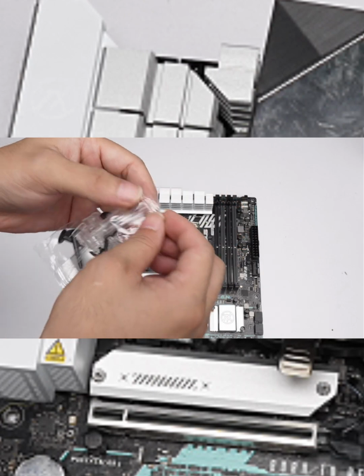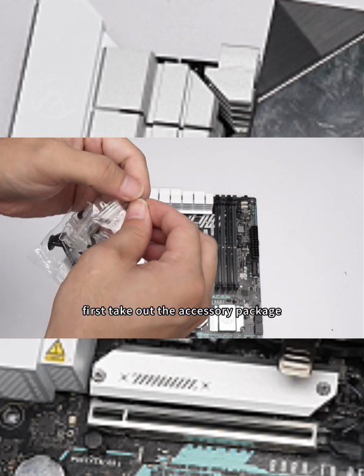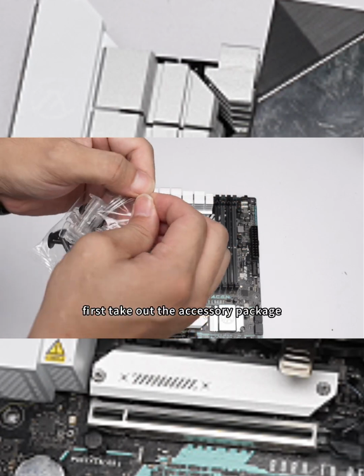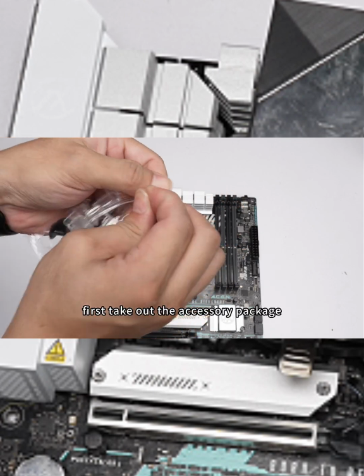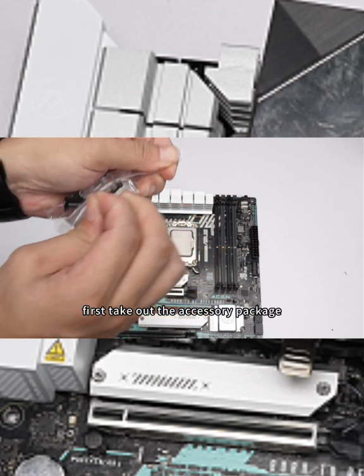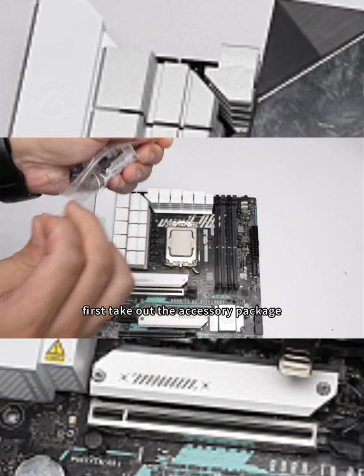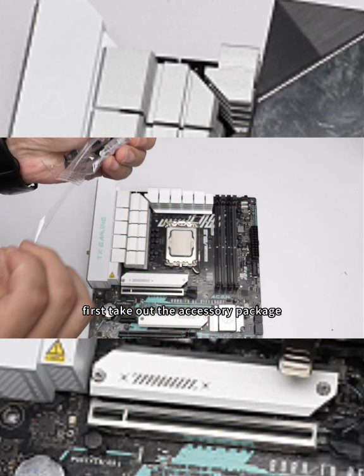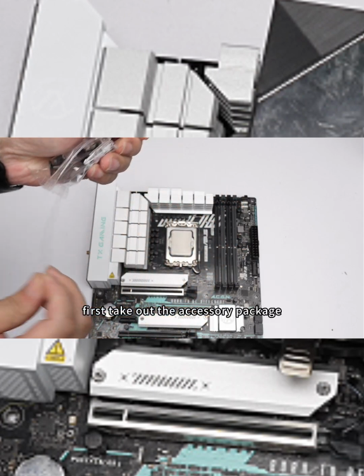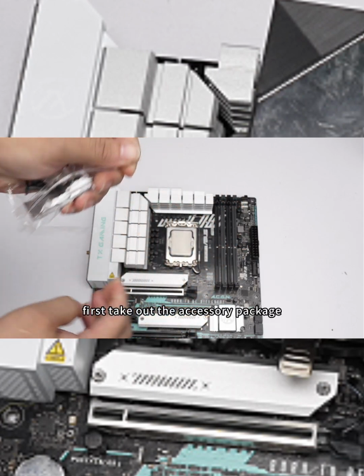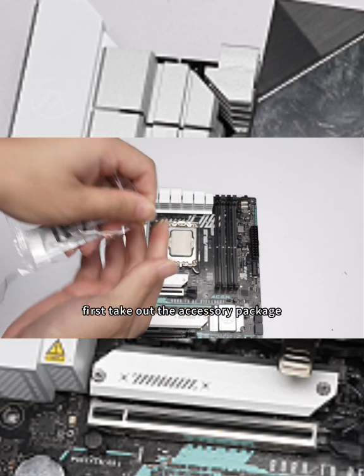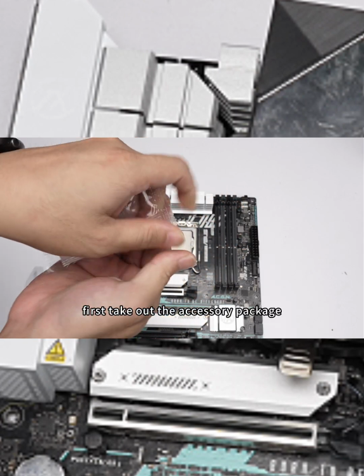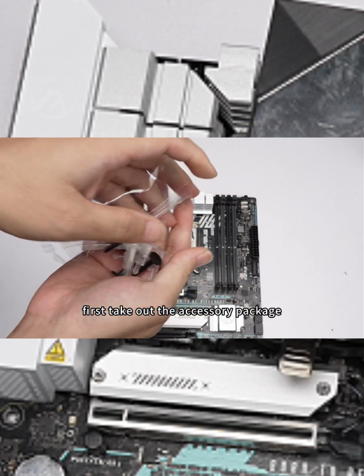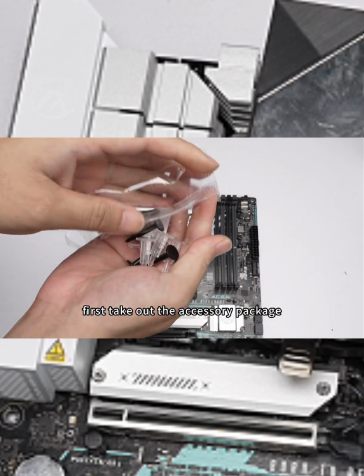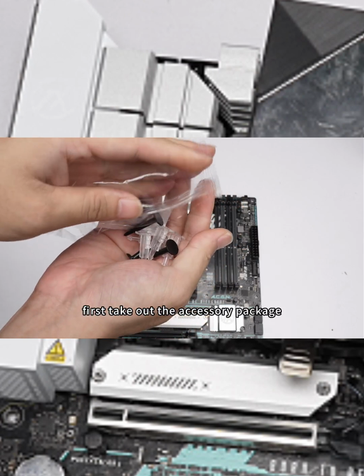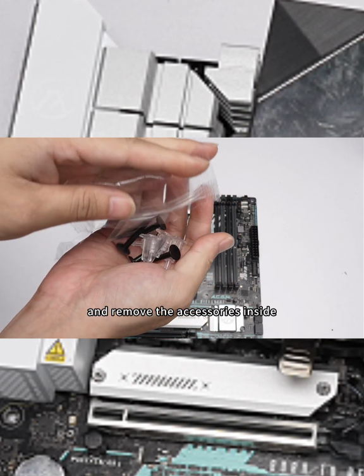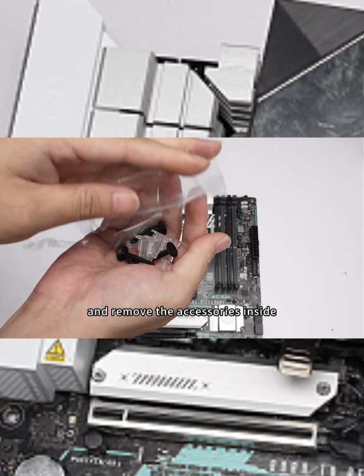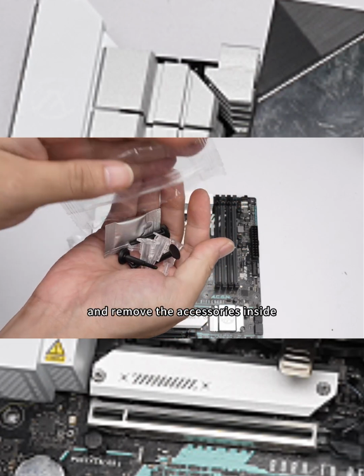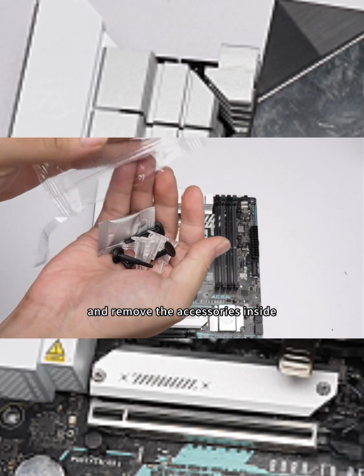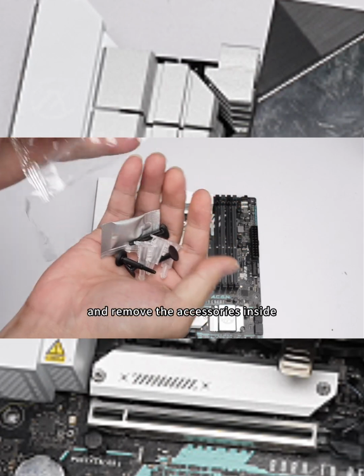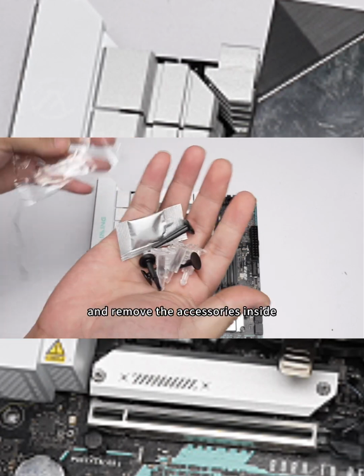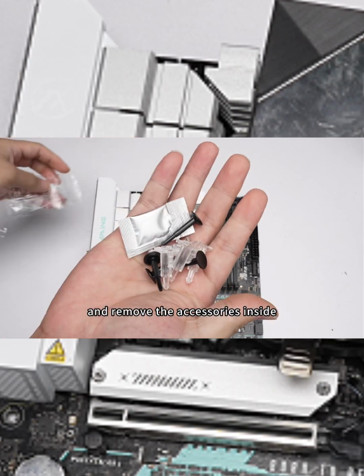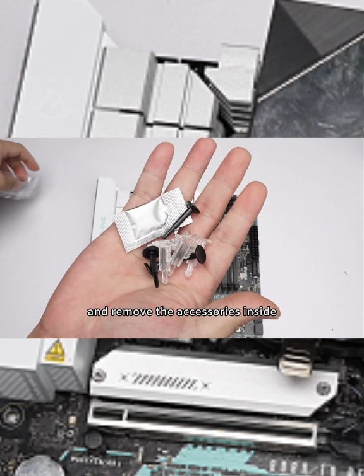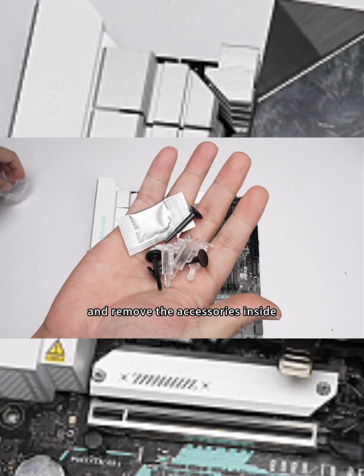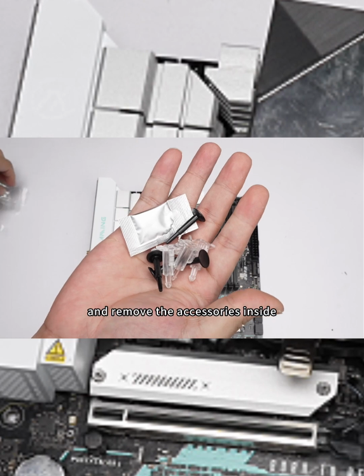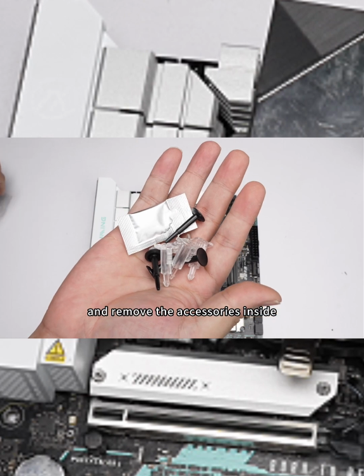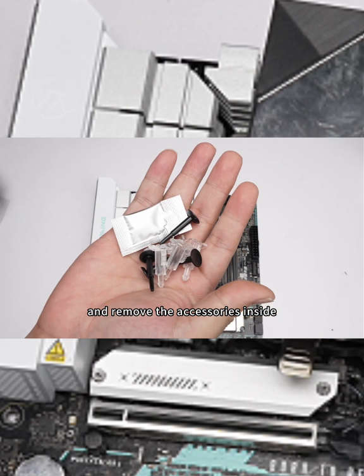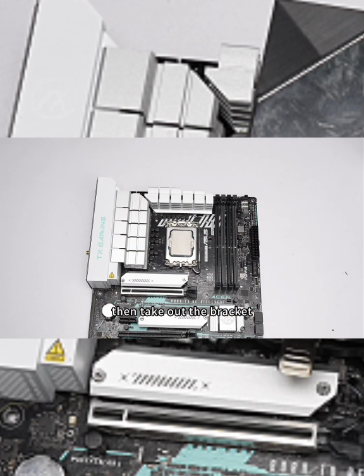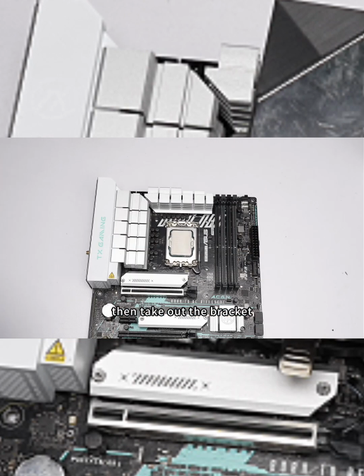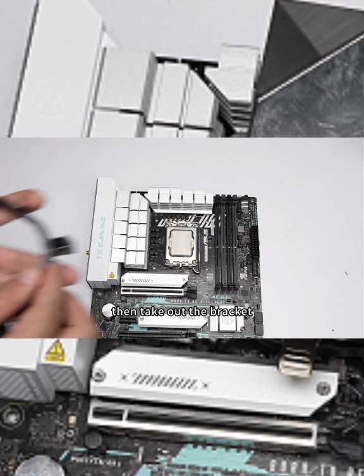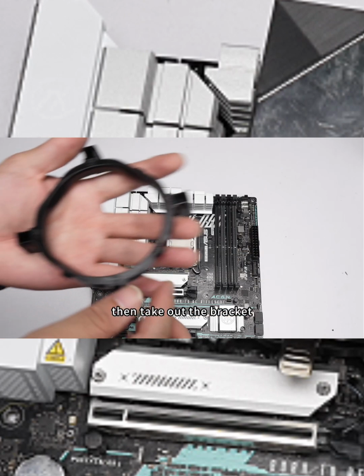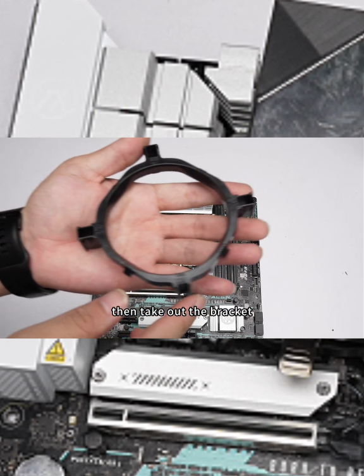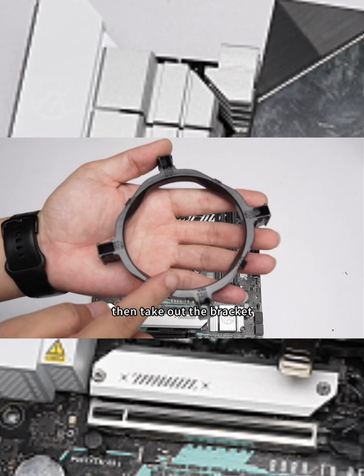First, take out the accessory package and remove the accessories inside, then take out the bracket.